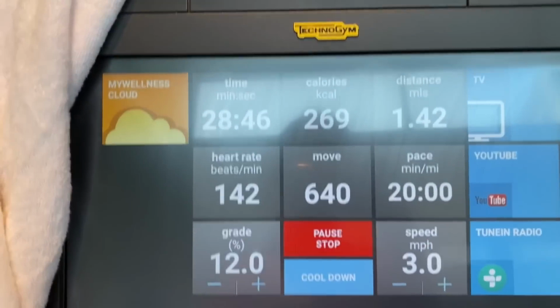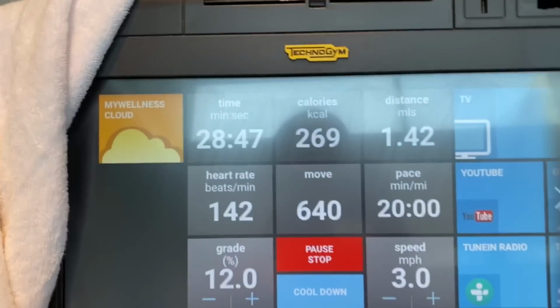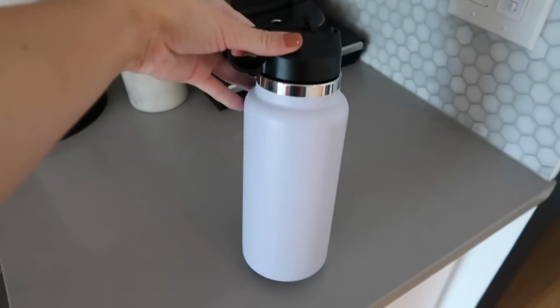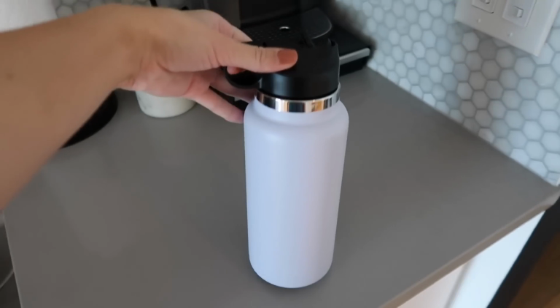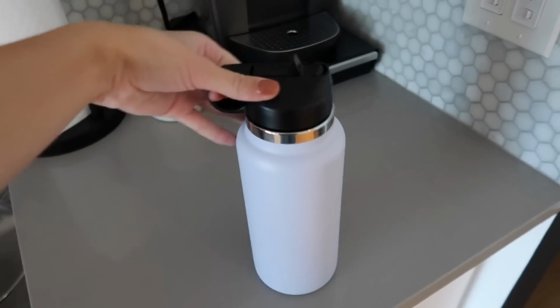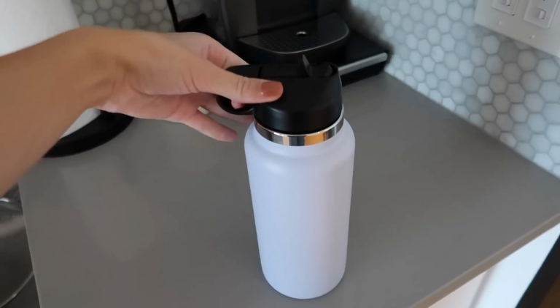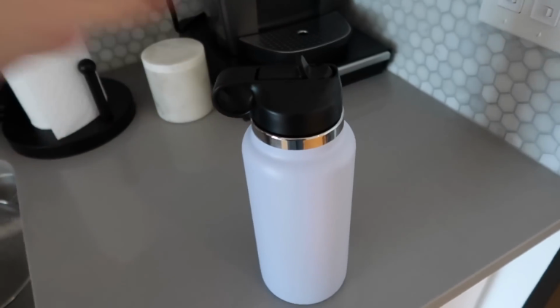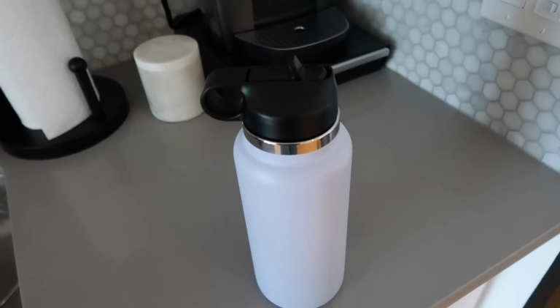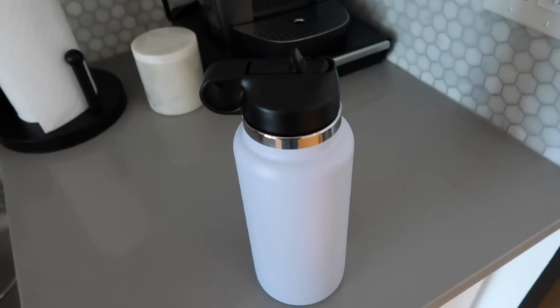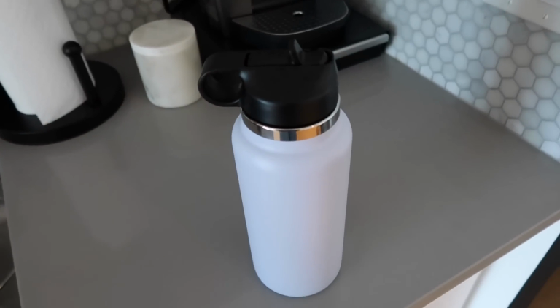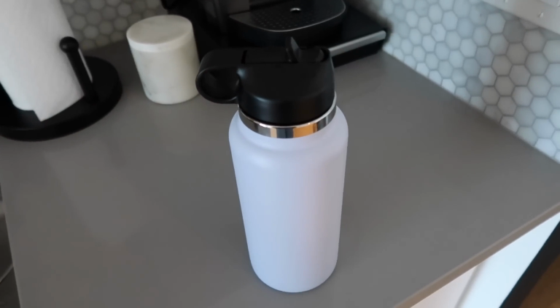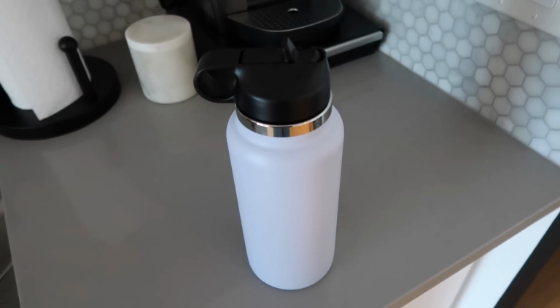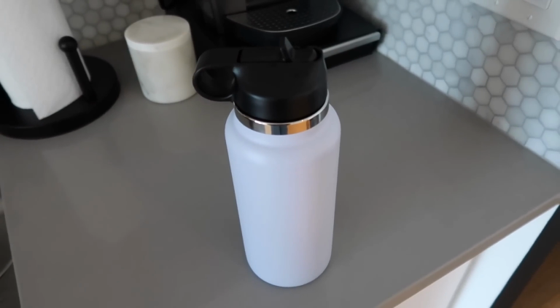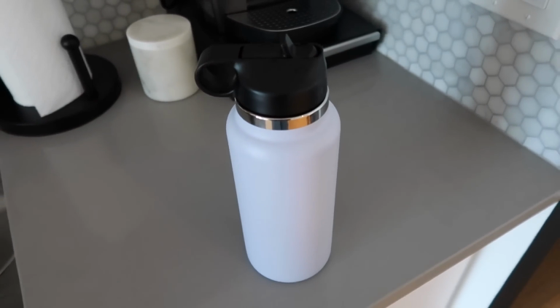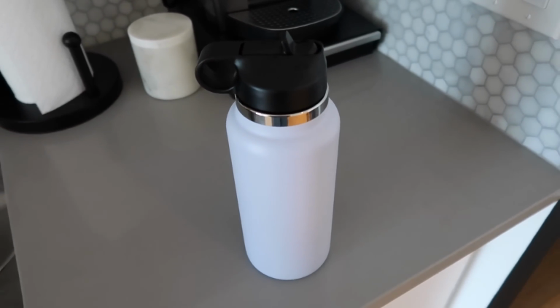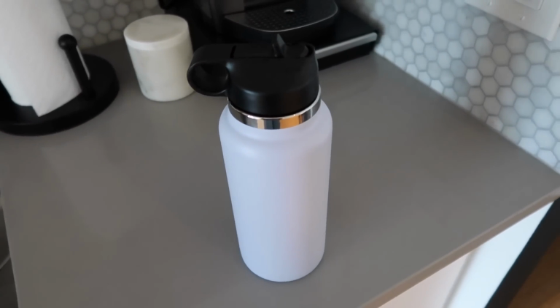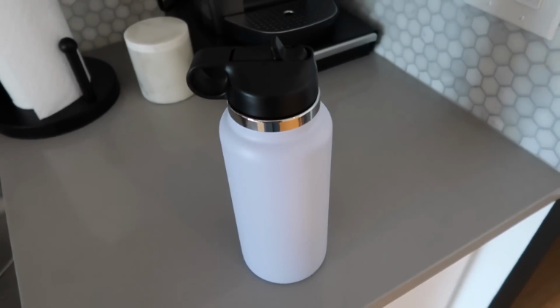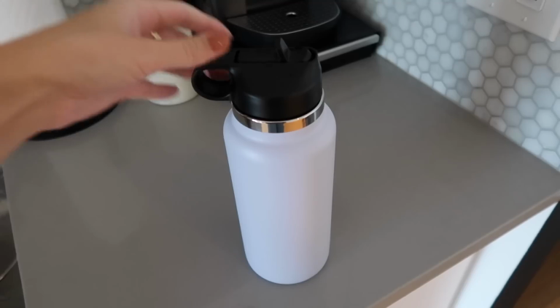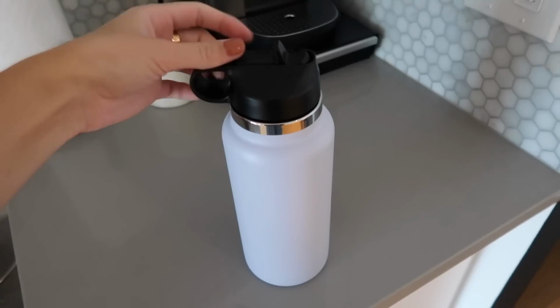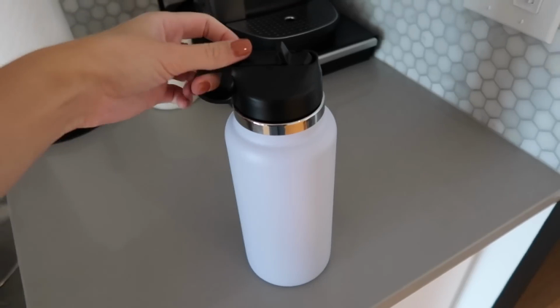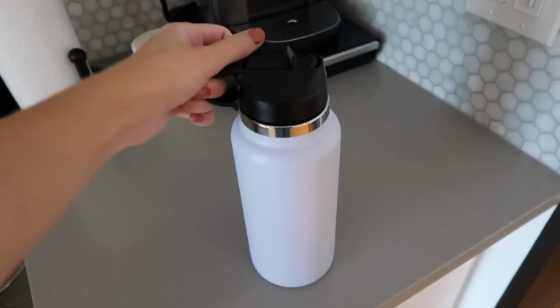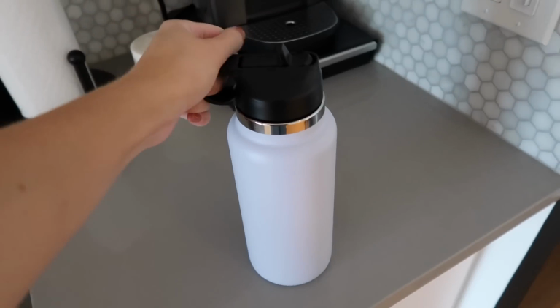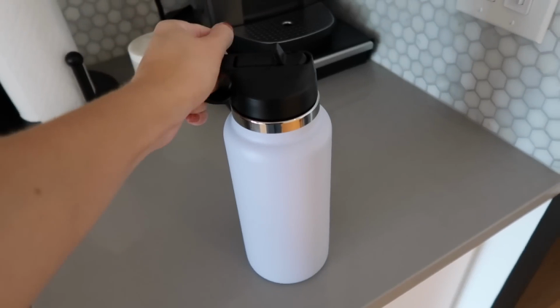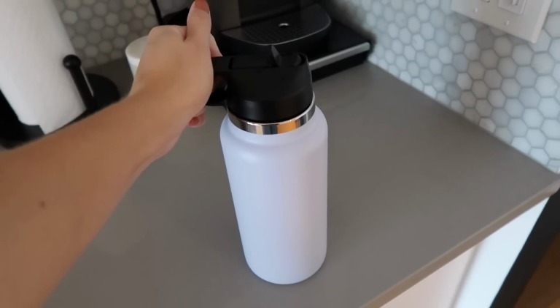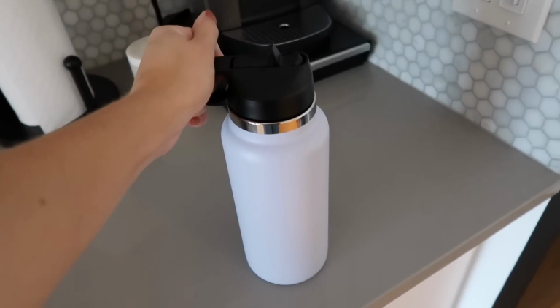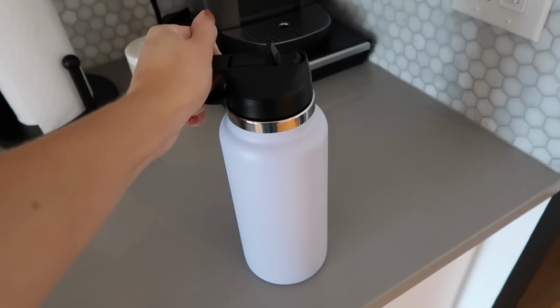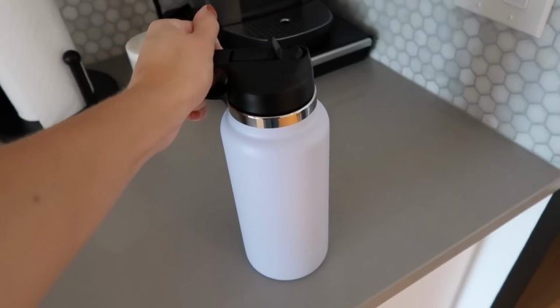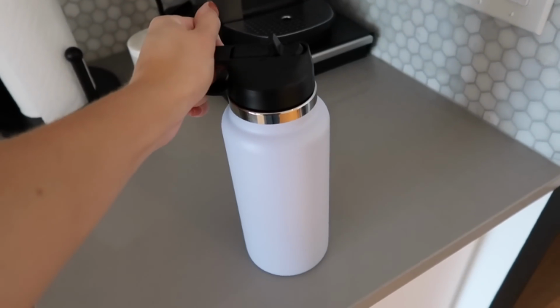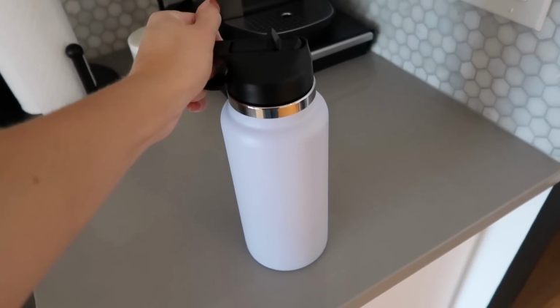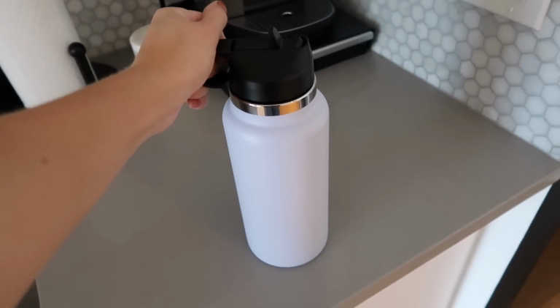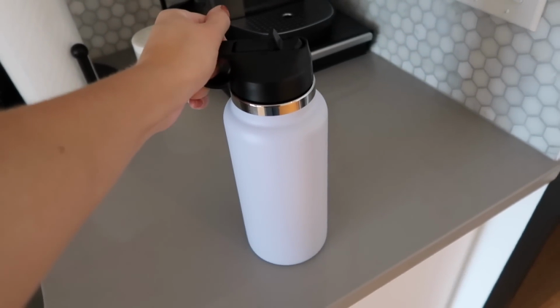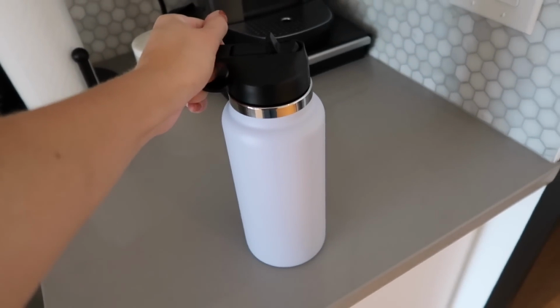The goal for this week is to drink a ton of water, so I'm going to bring my Hydro Flask with me everywhere.